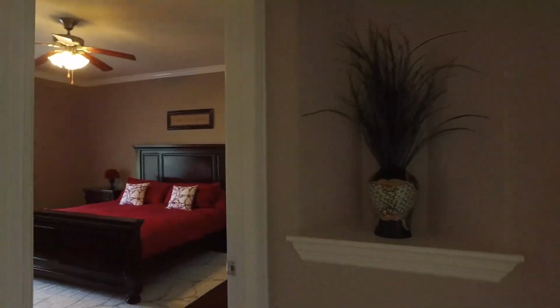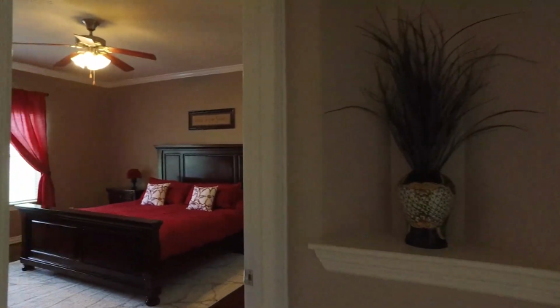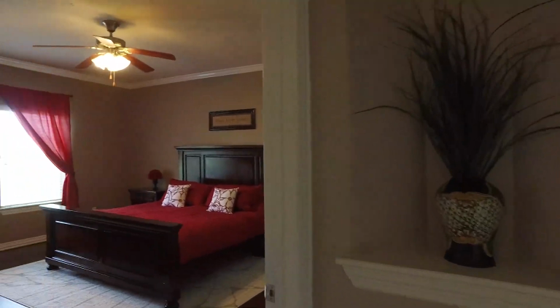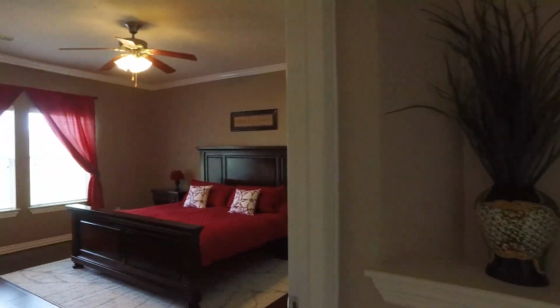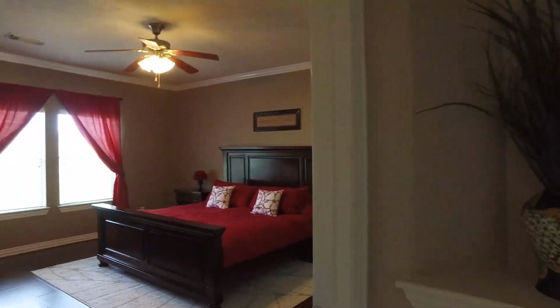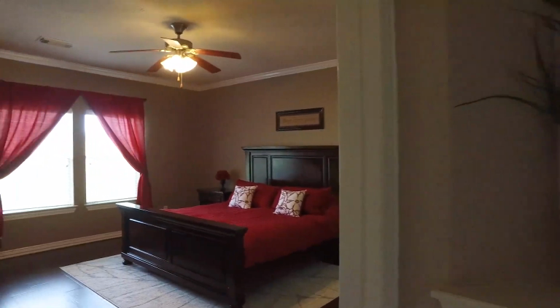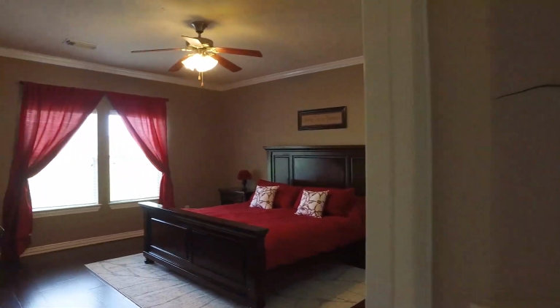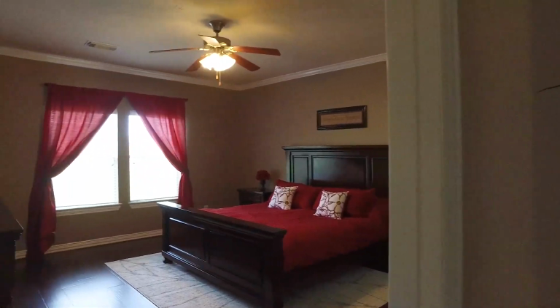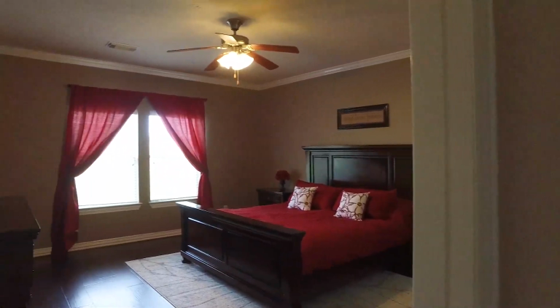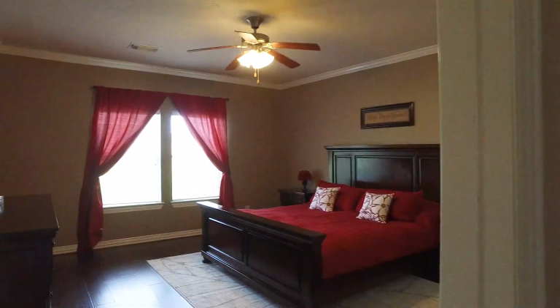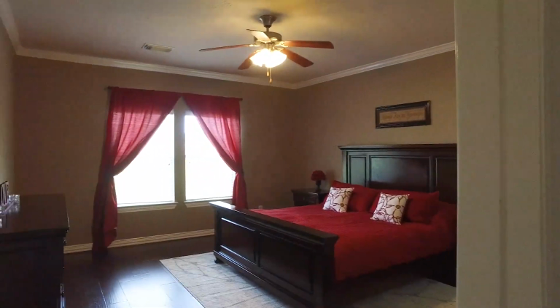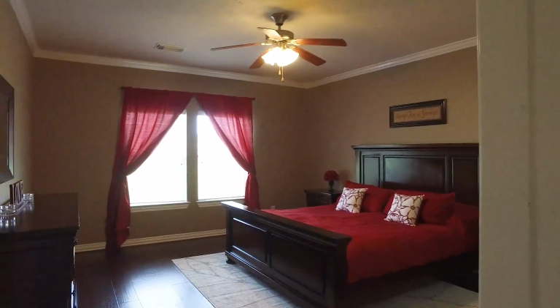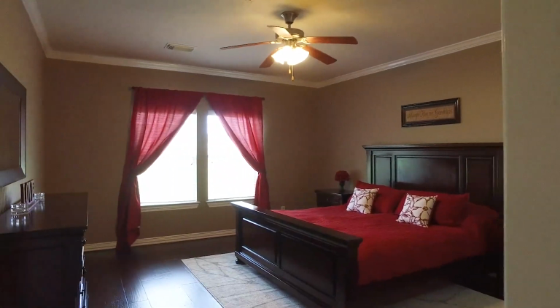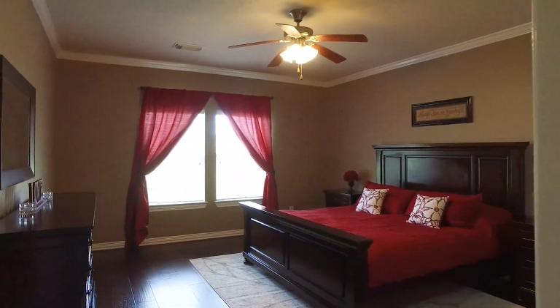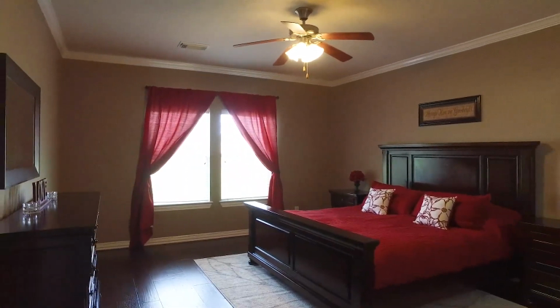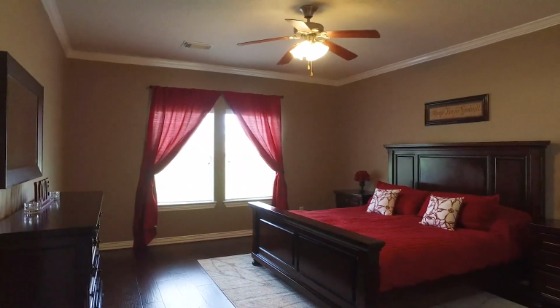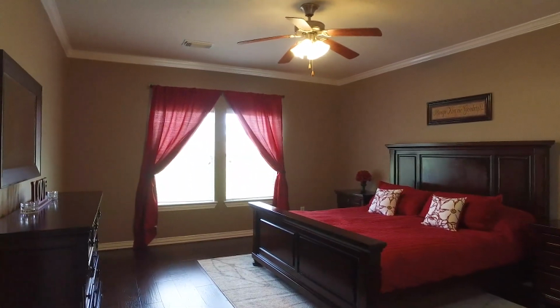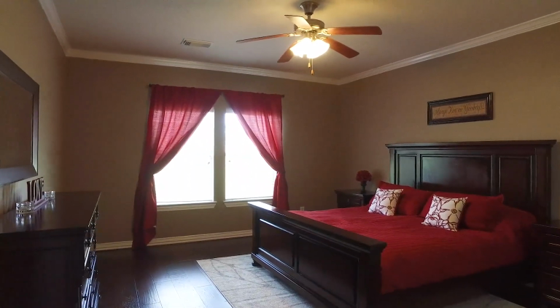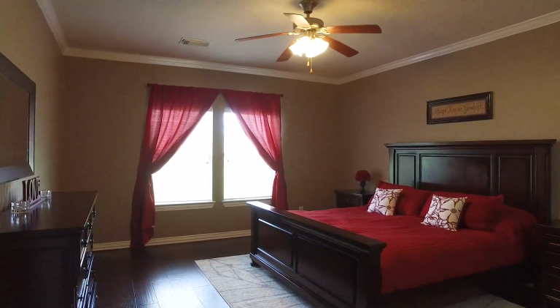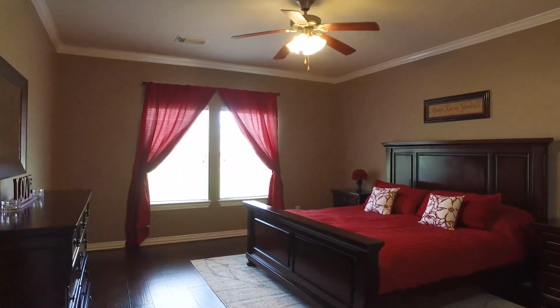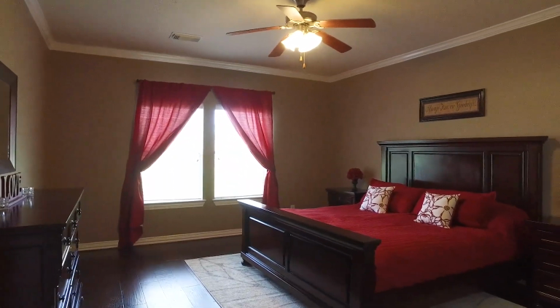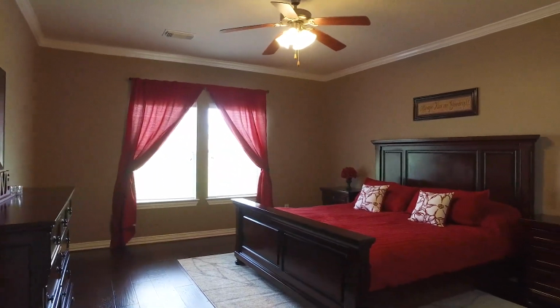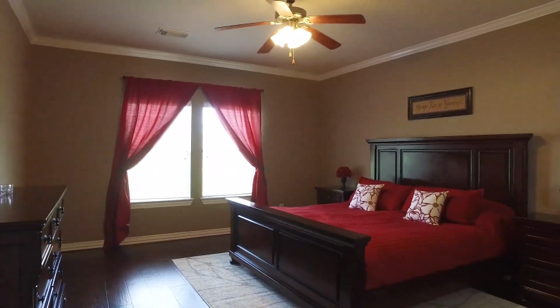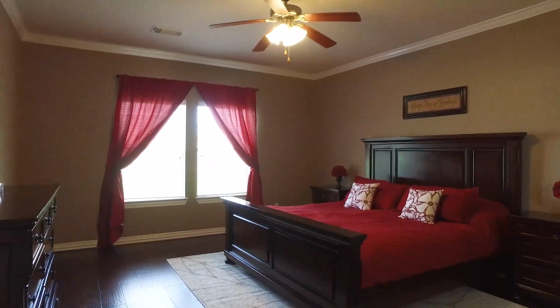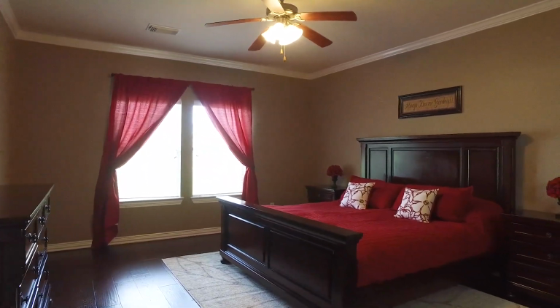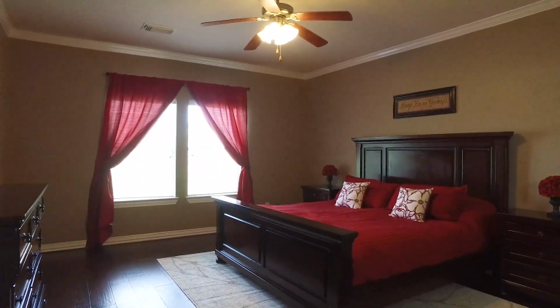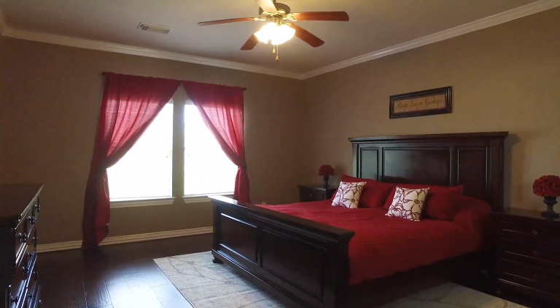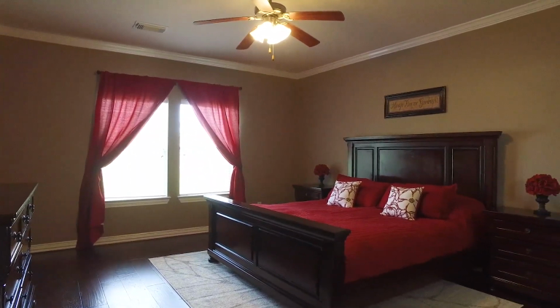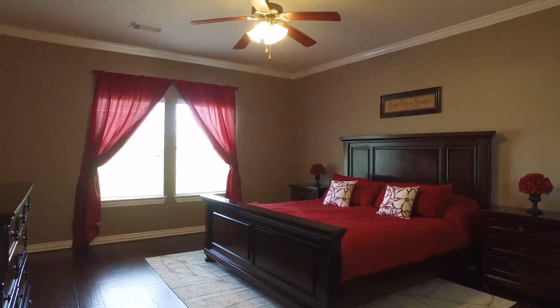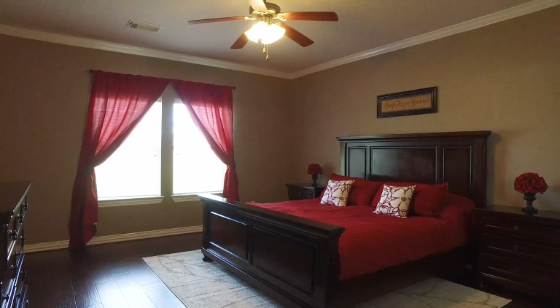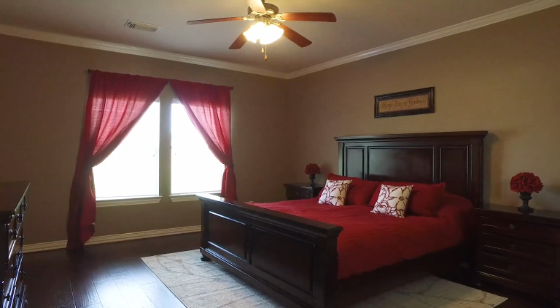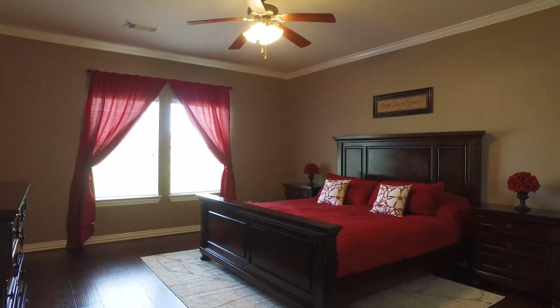The master has wood floors, crown molding, and lots of romantic space just waiting for you.